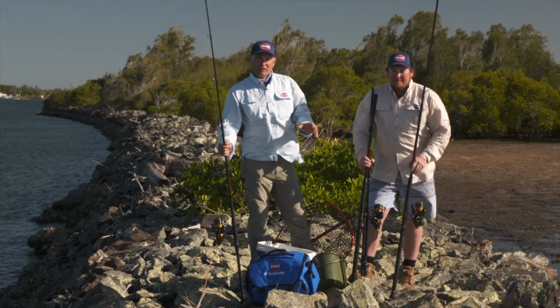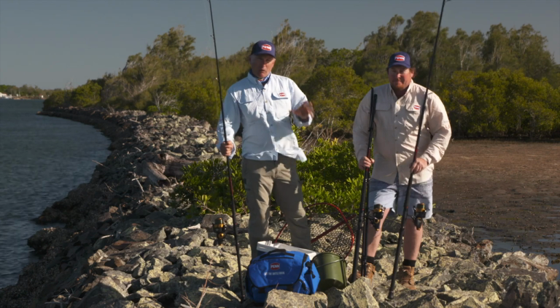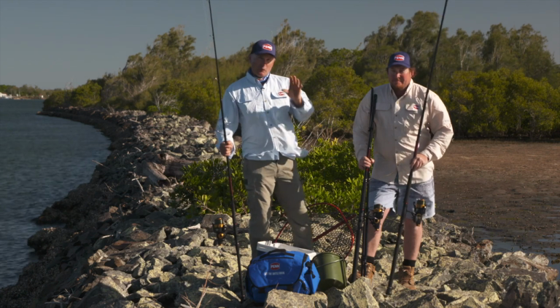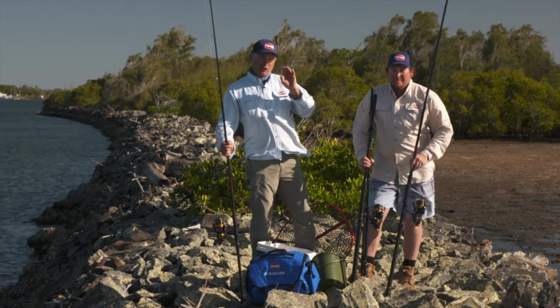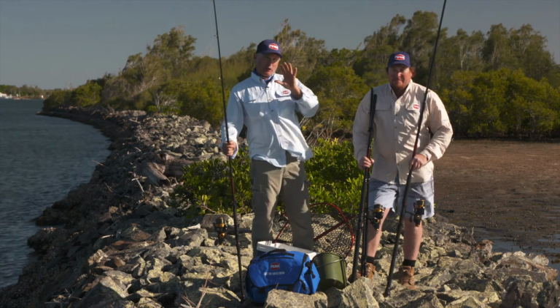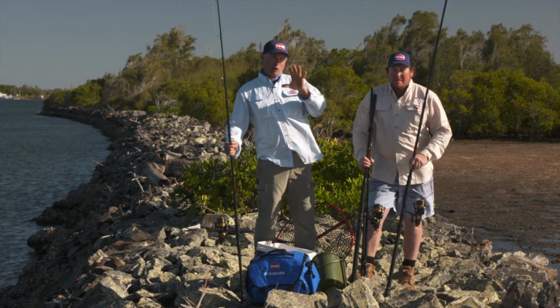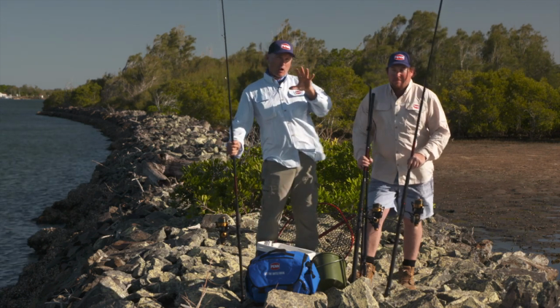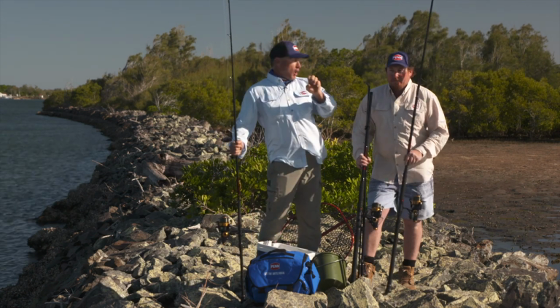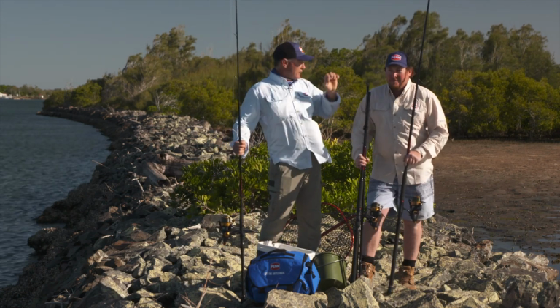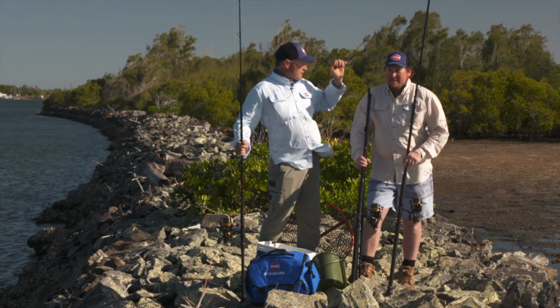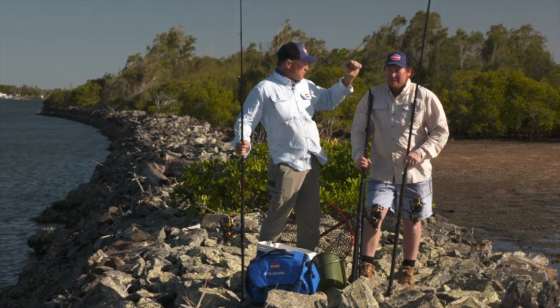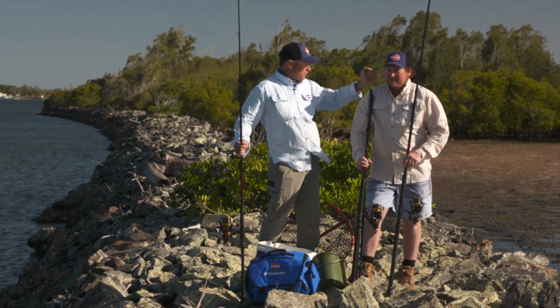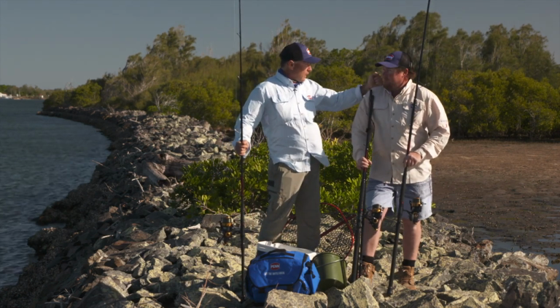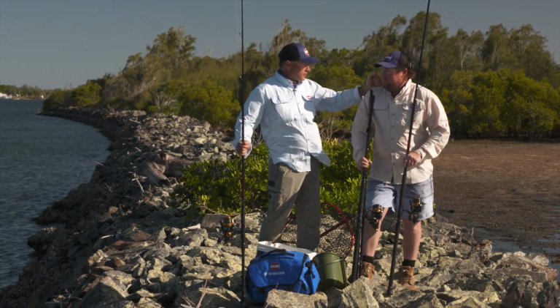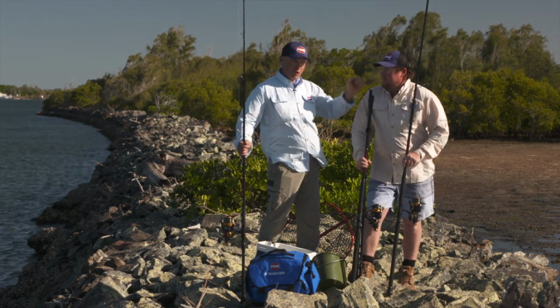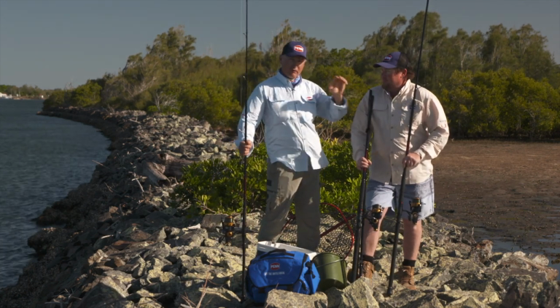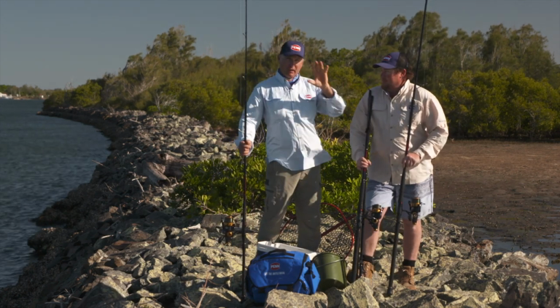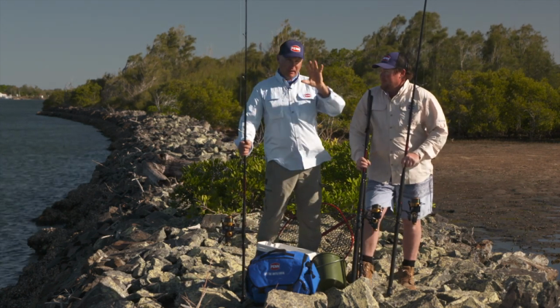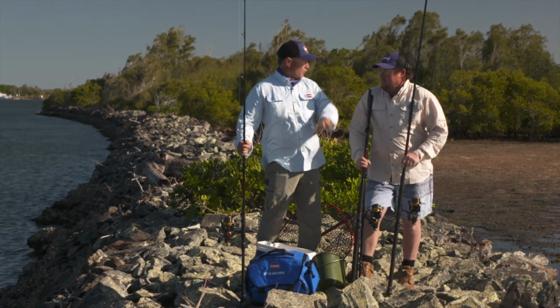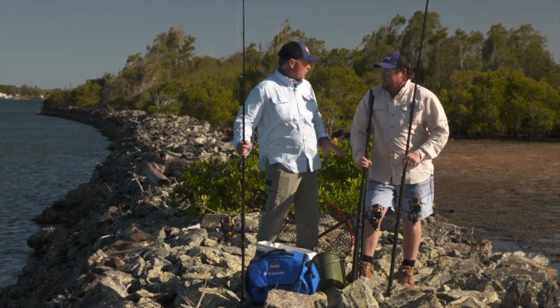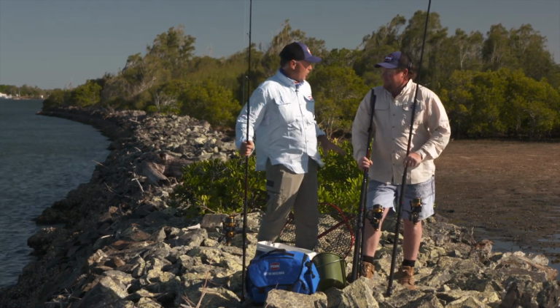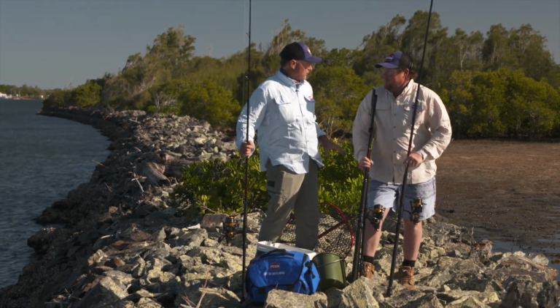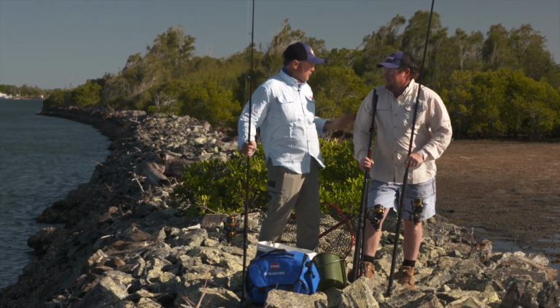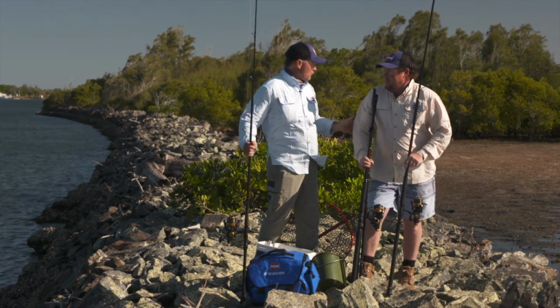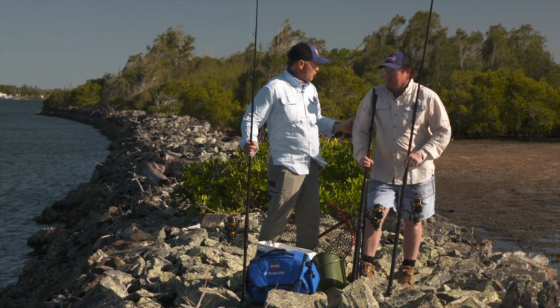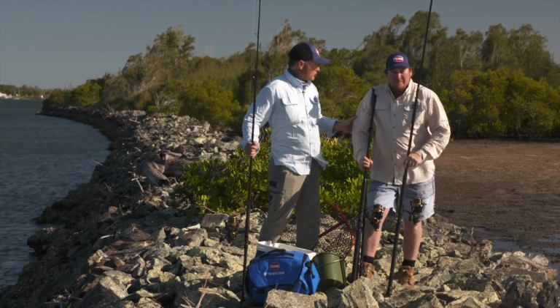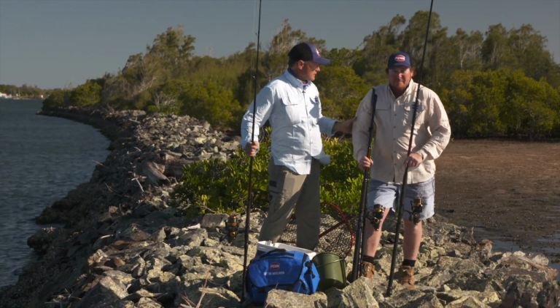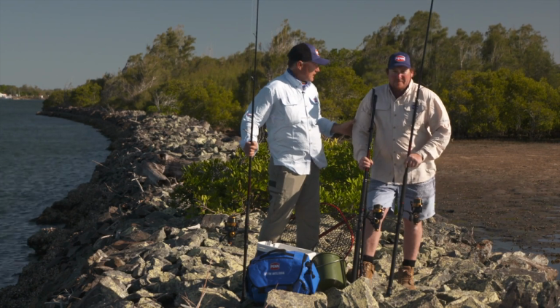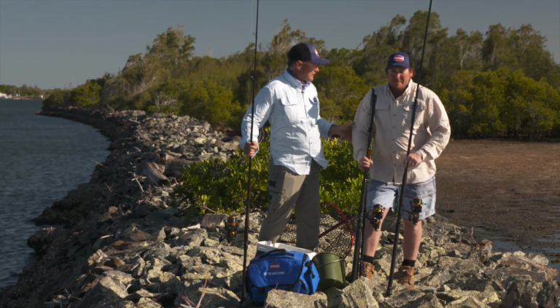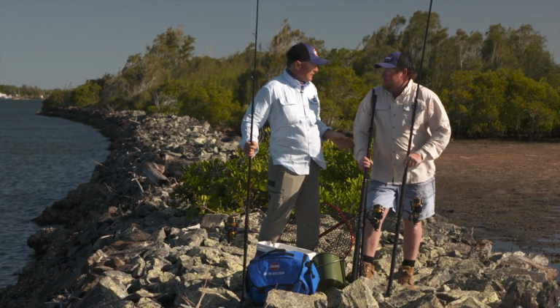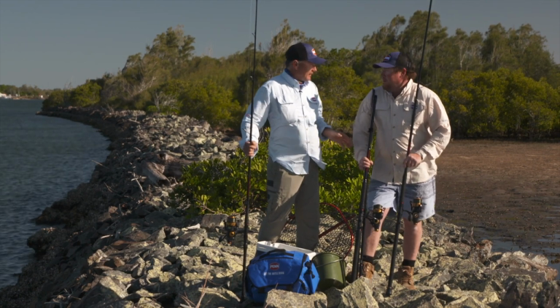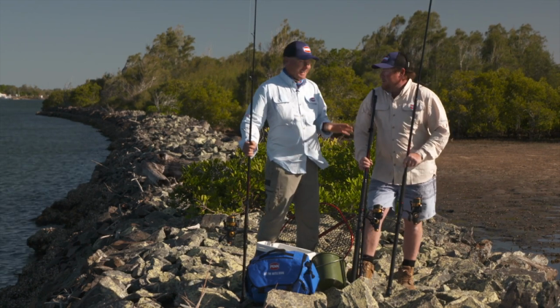G'day, welcome to Start Your Own Battle. Michael Guest, Wayne Gordon, and a rock wall. It's all about rock walls really today, isn't it? It is, mate, yes.